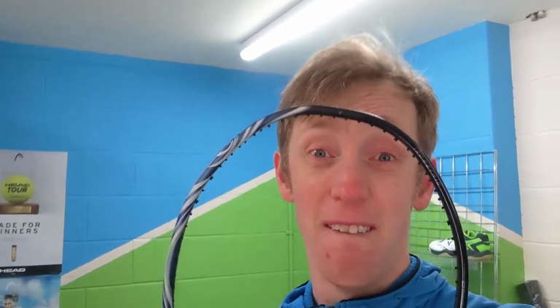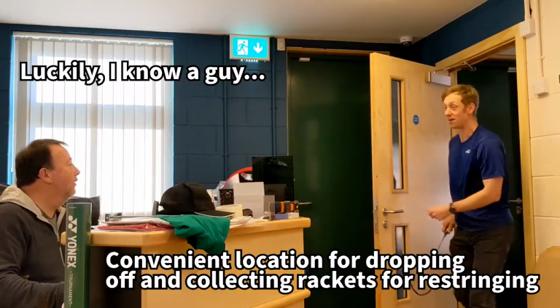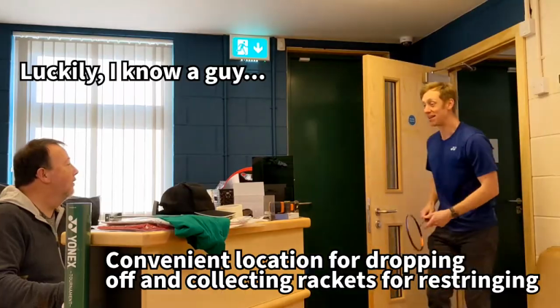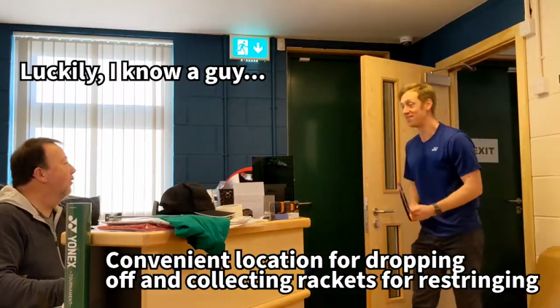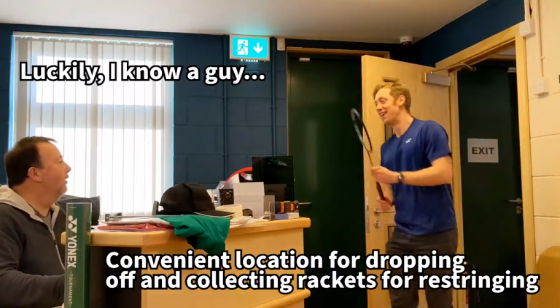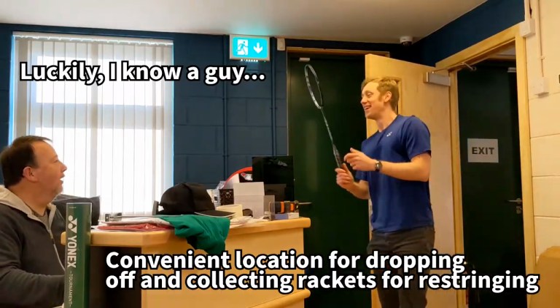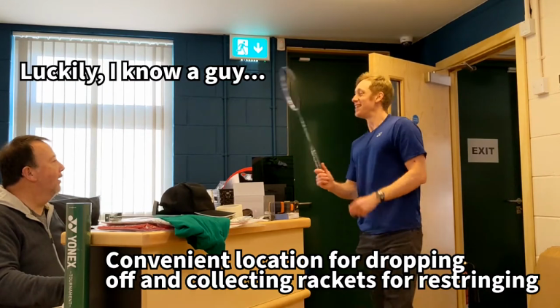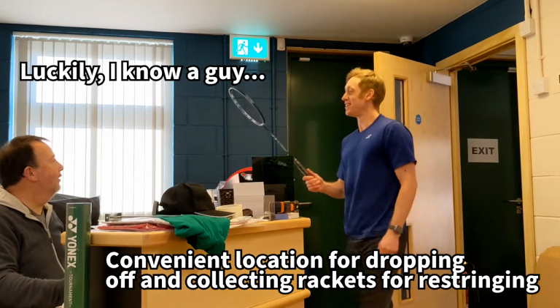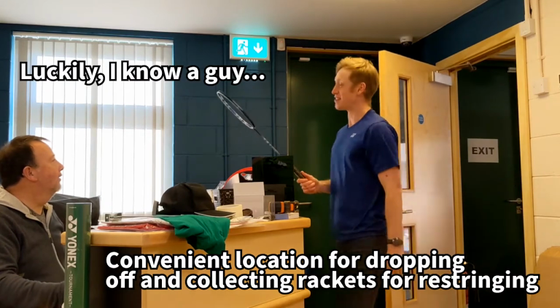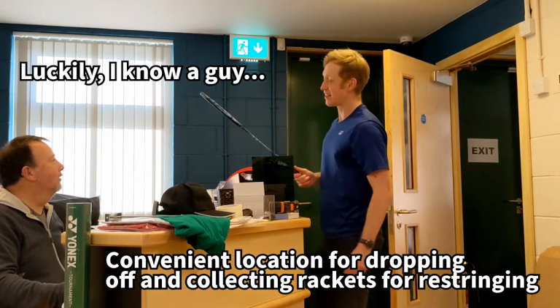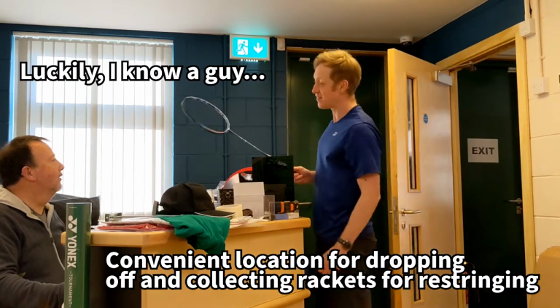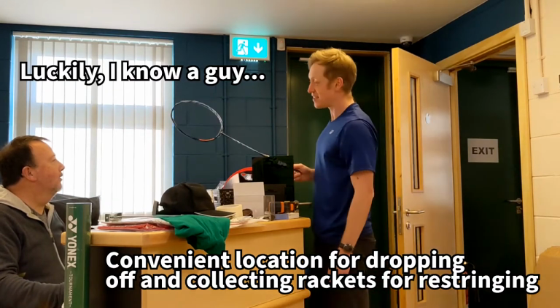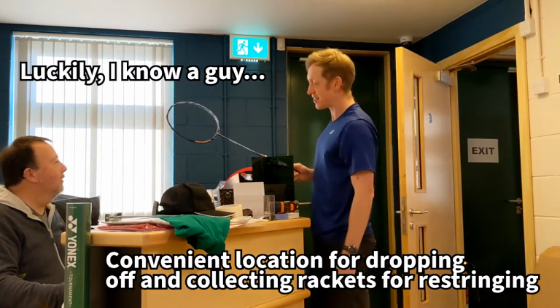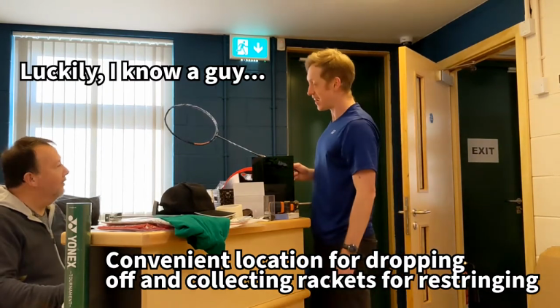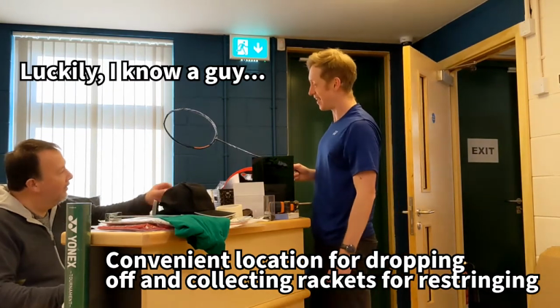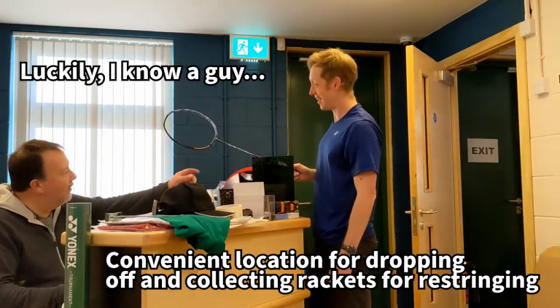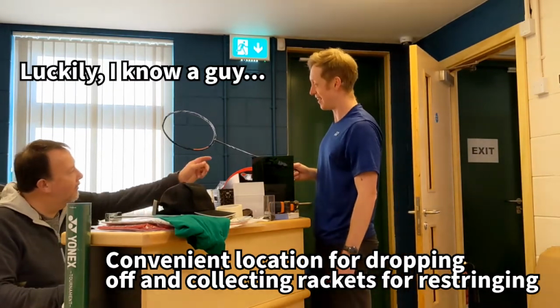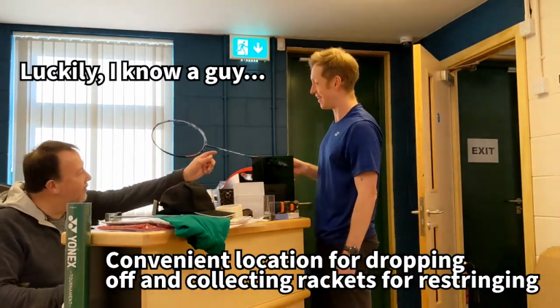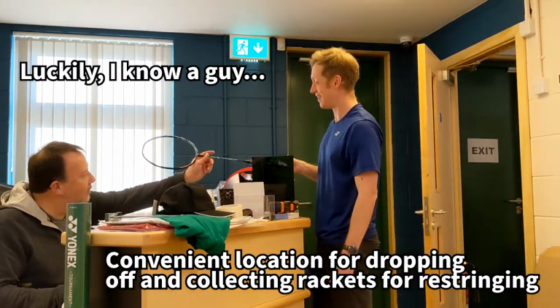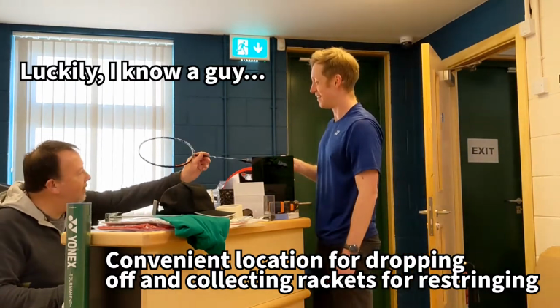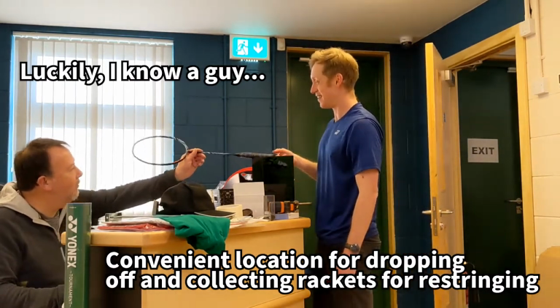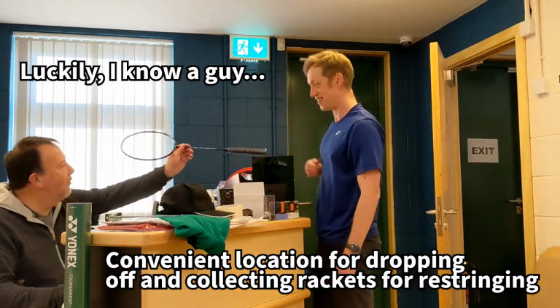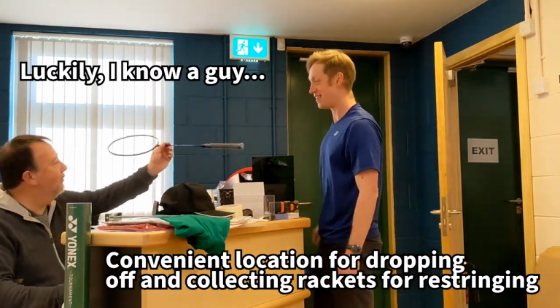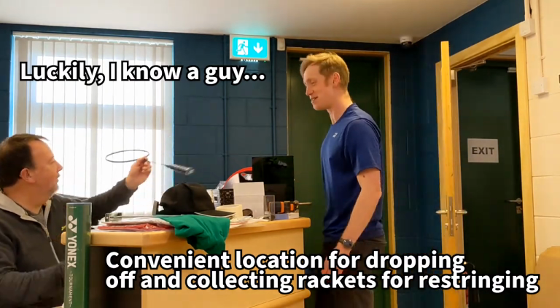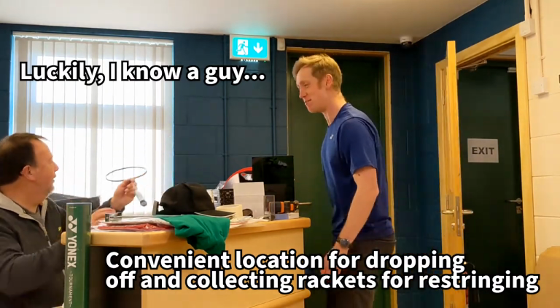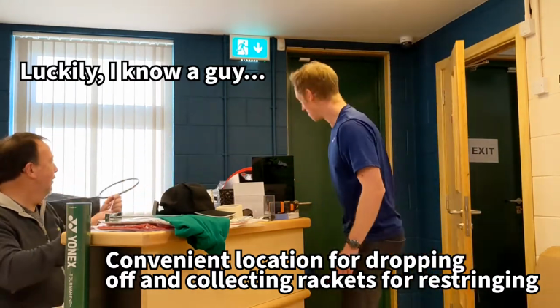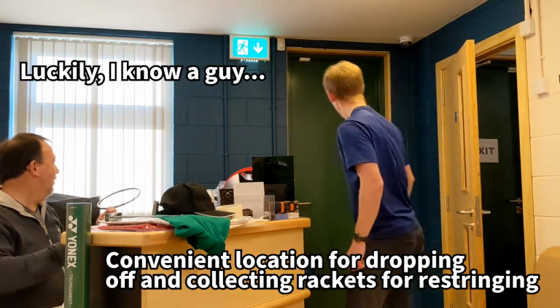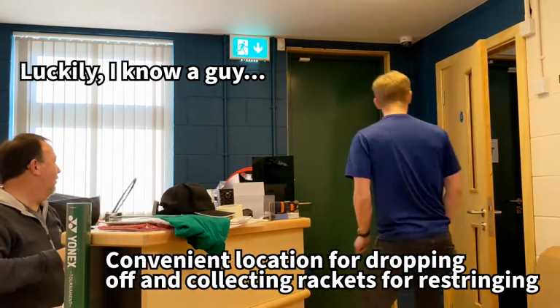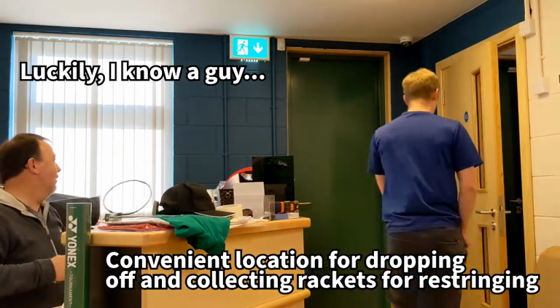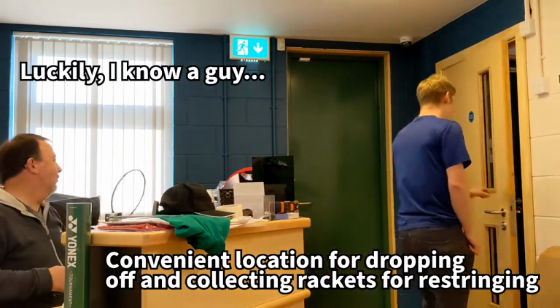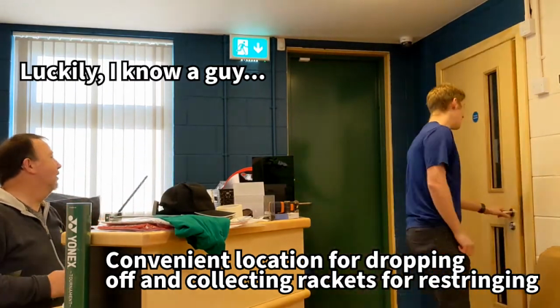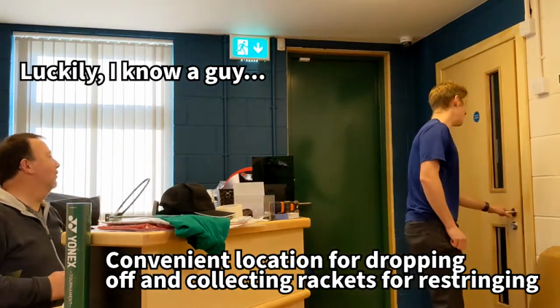You alright mate? Morning. Hiya. You couldn't string a racket for us could you? Yeah, I thought so. No problem. Nice one. You're welcome. Thank you.